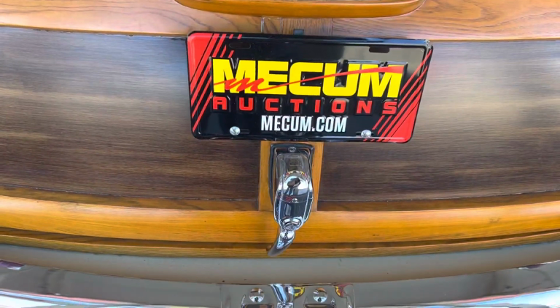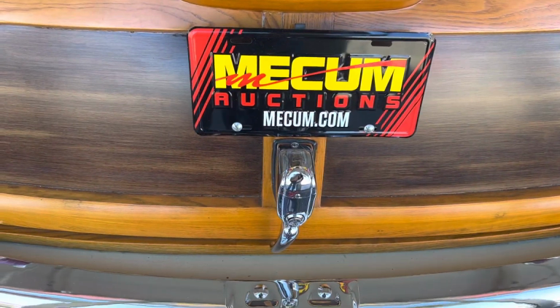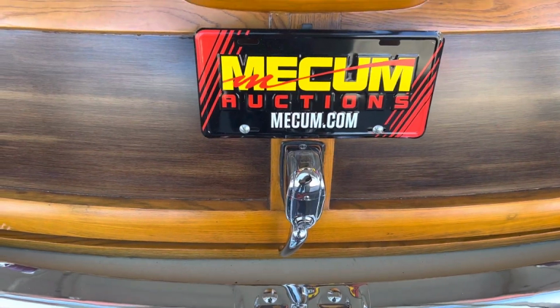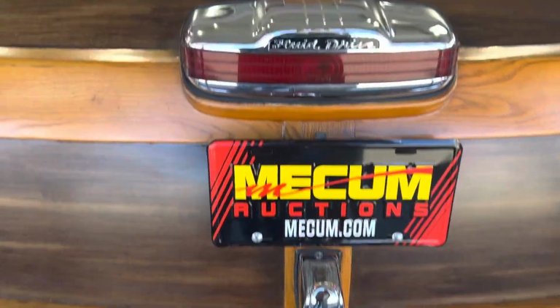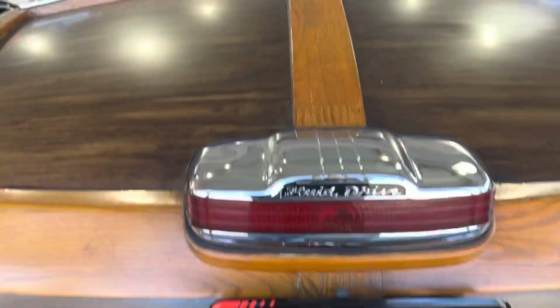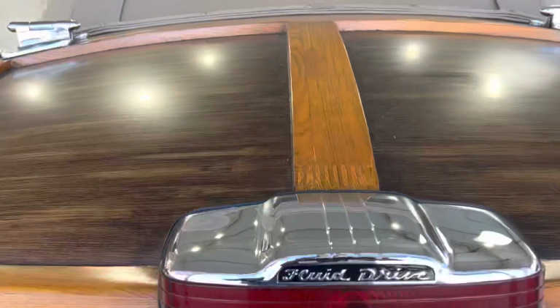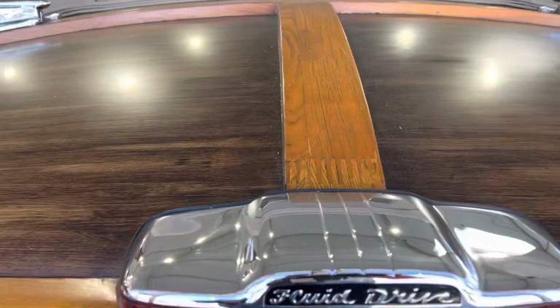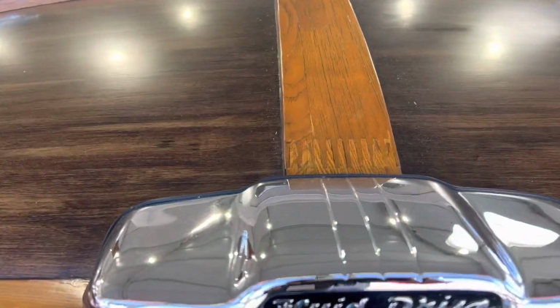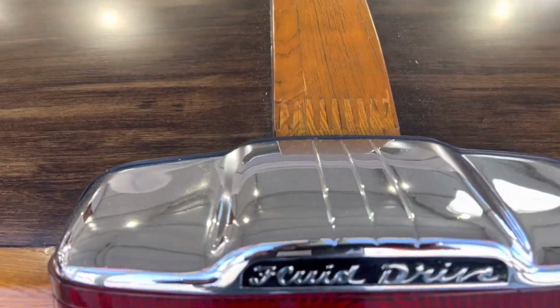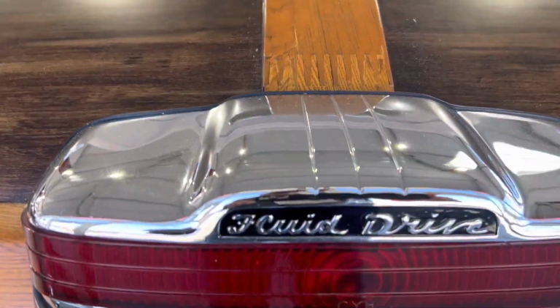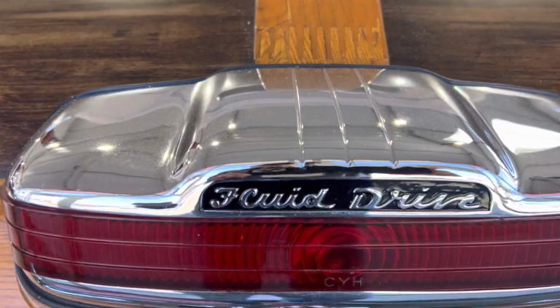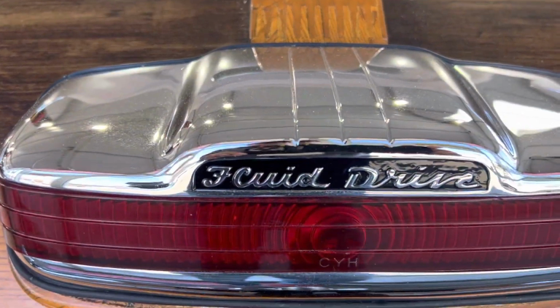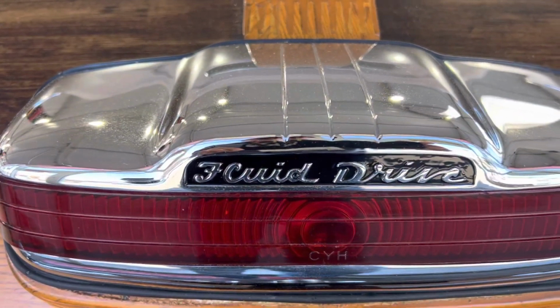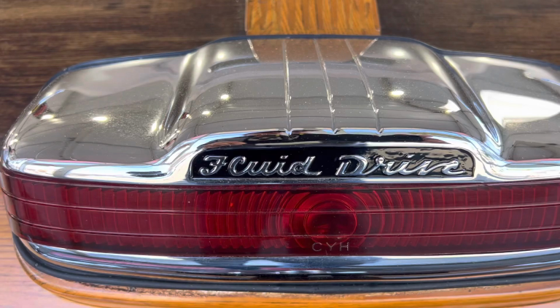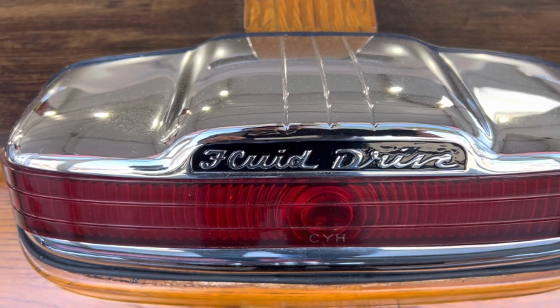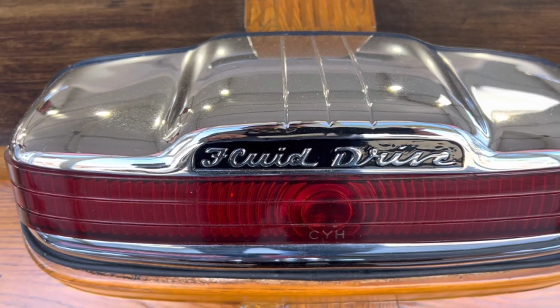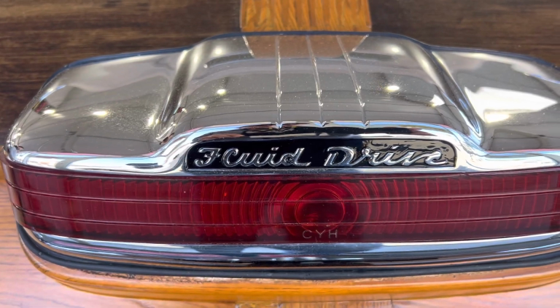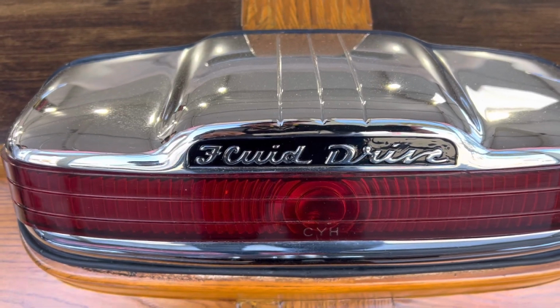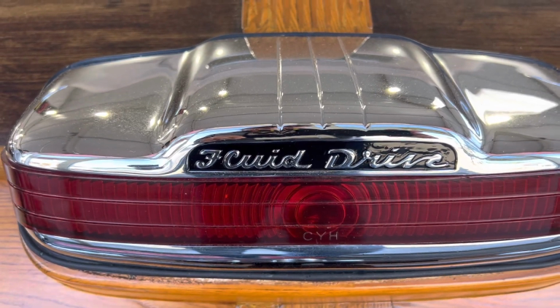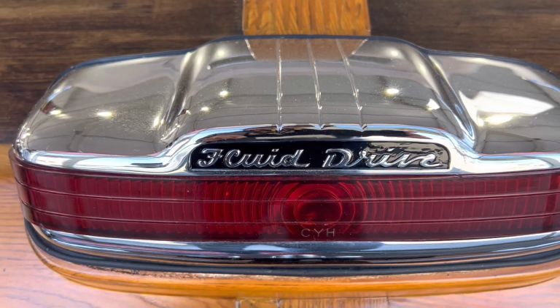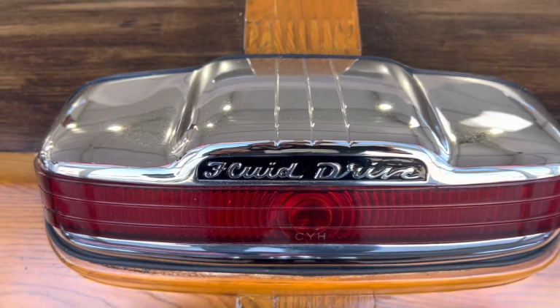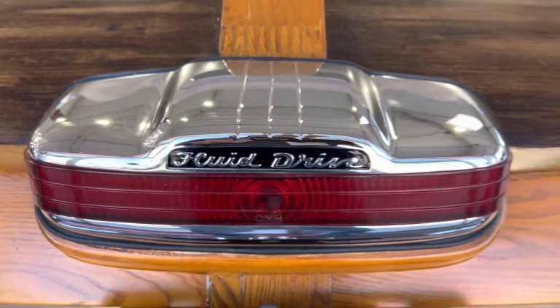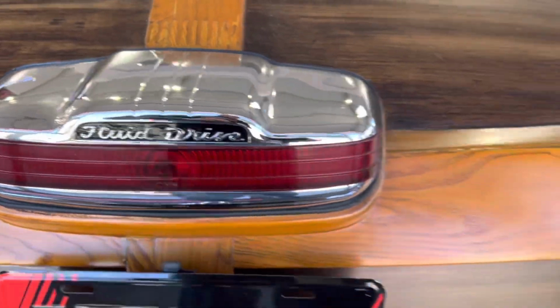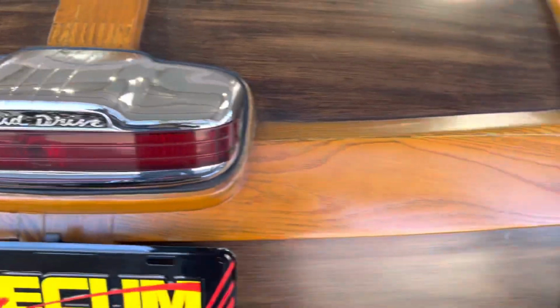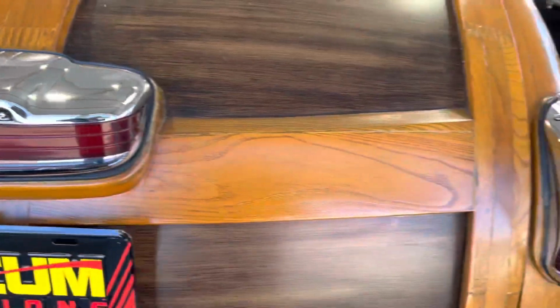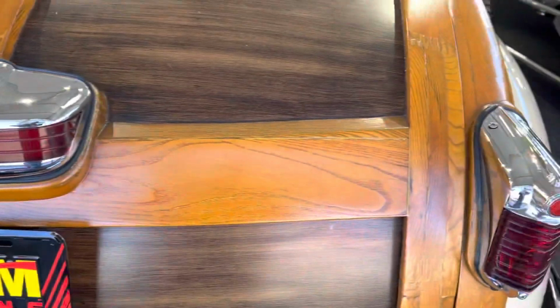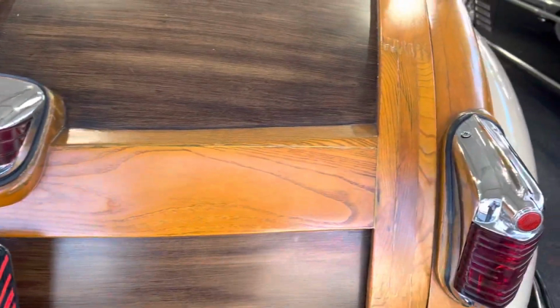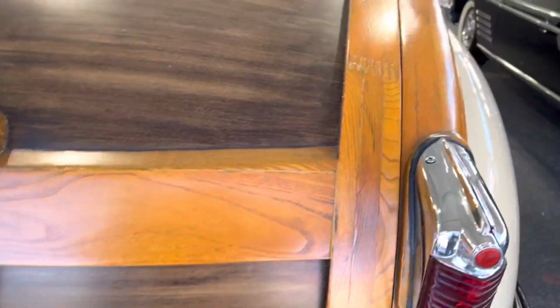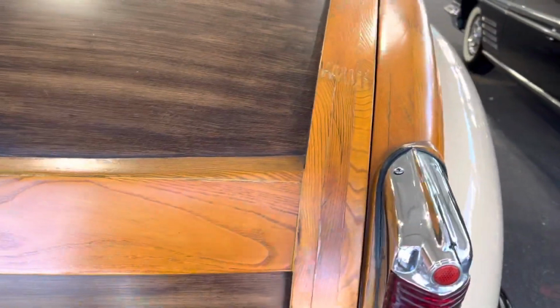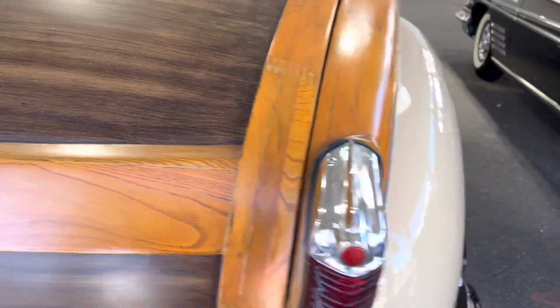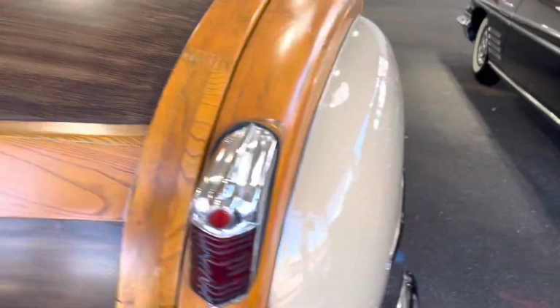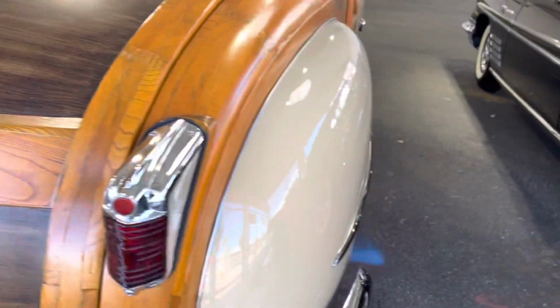It's got a fluid drive transmission in it, which is super cool. The old fluid drive is something that Mopar had back in the day.